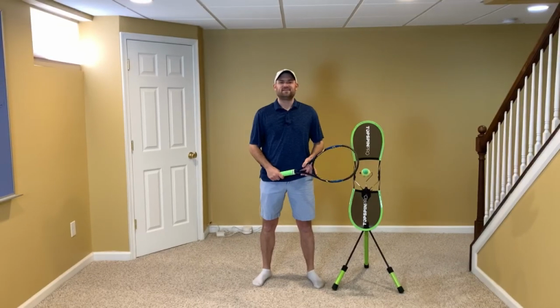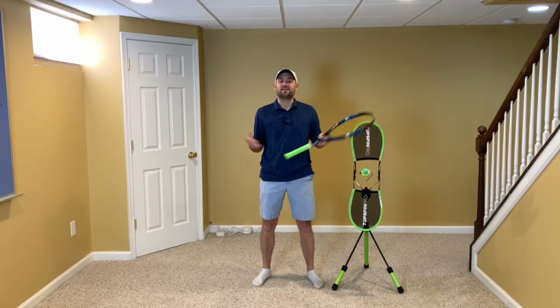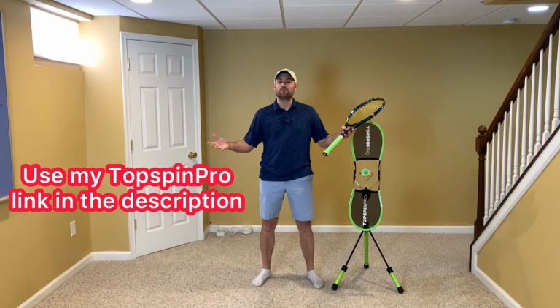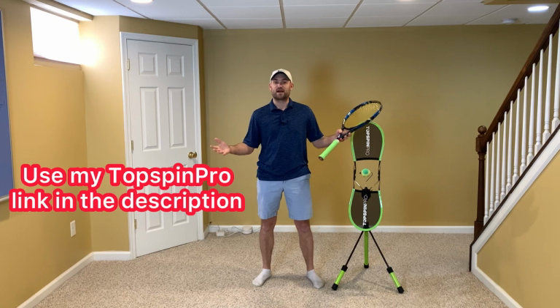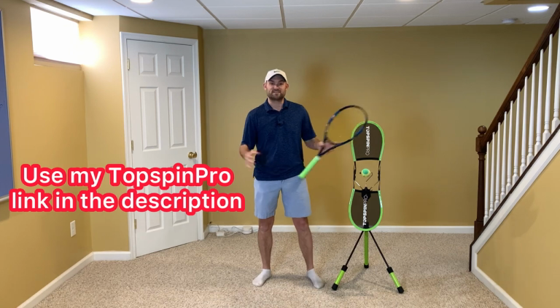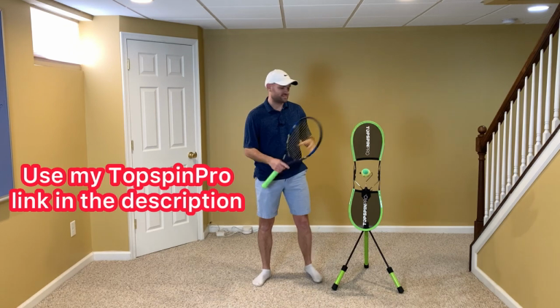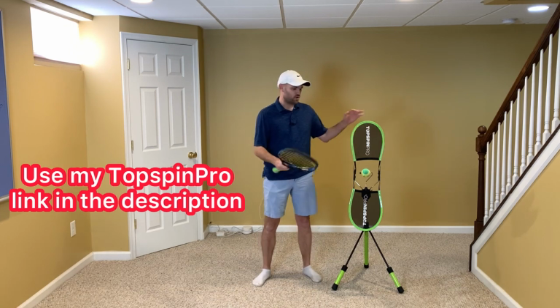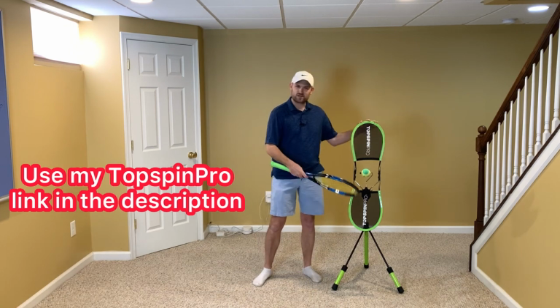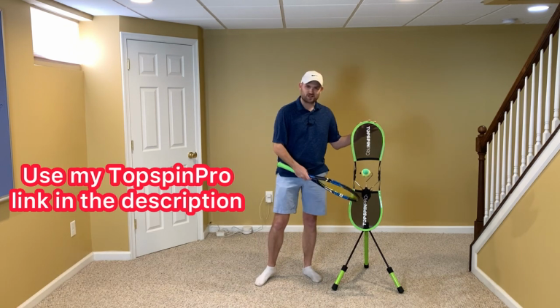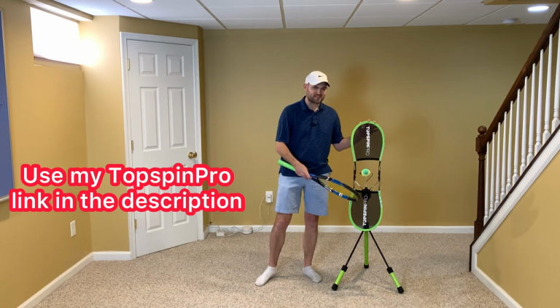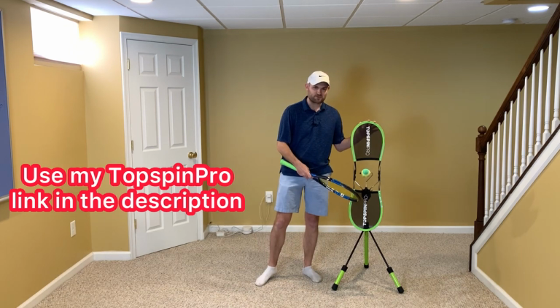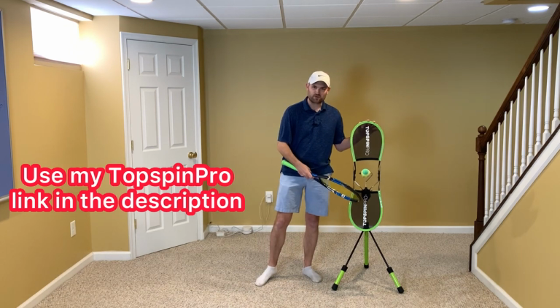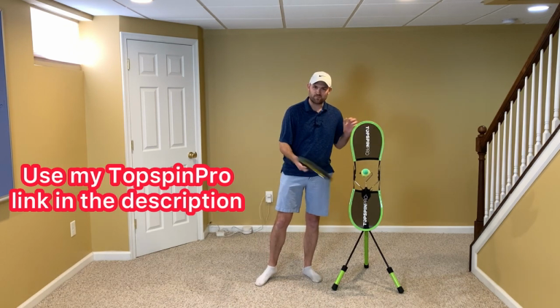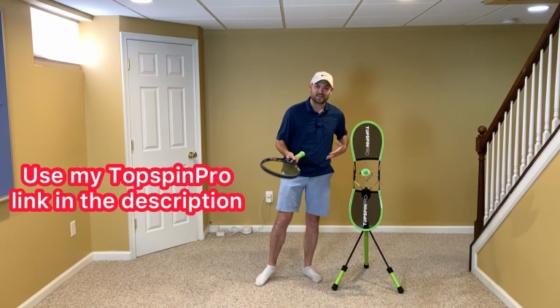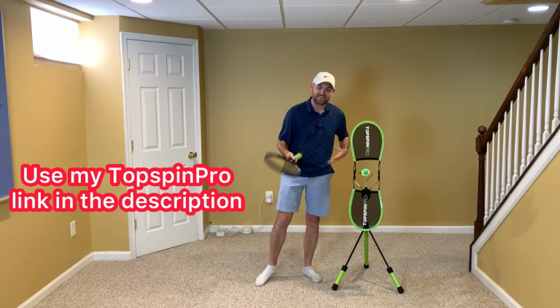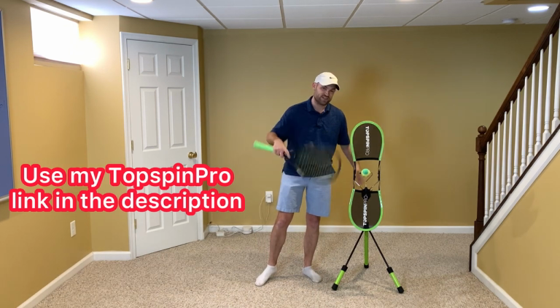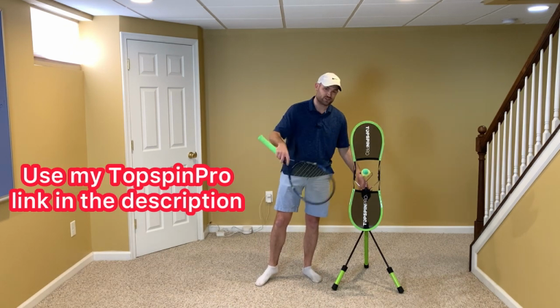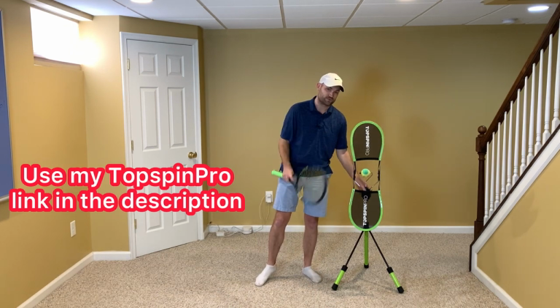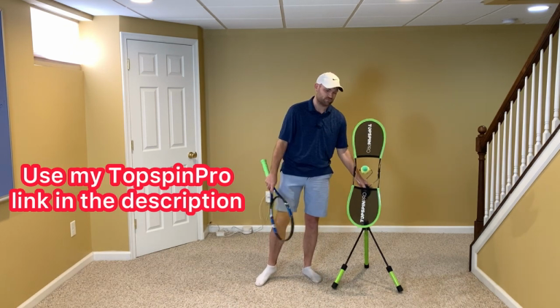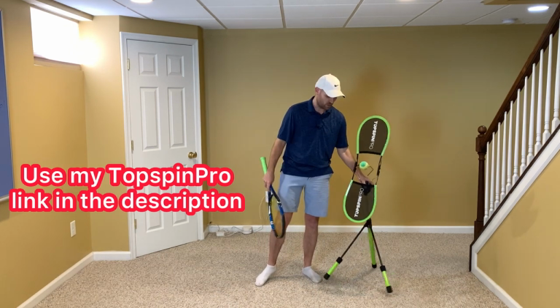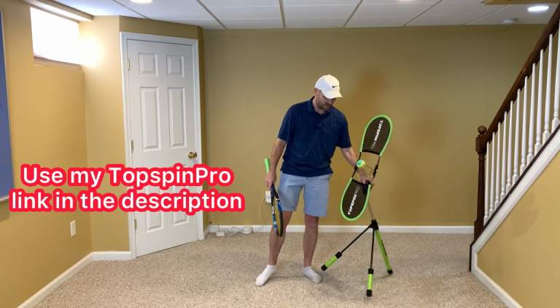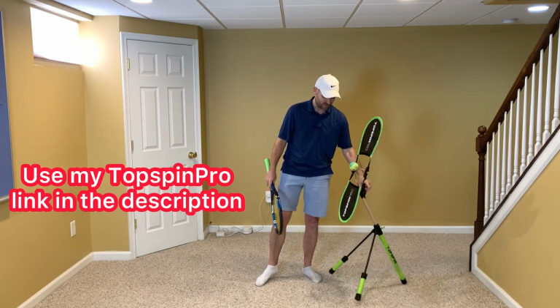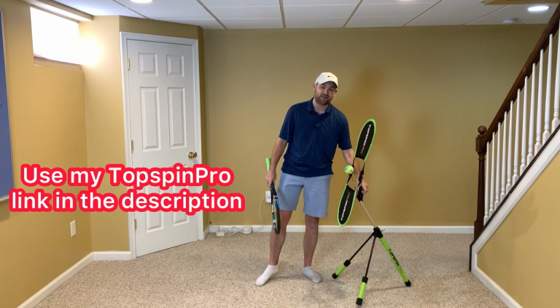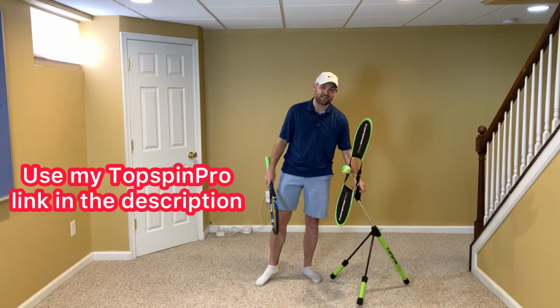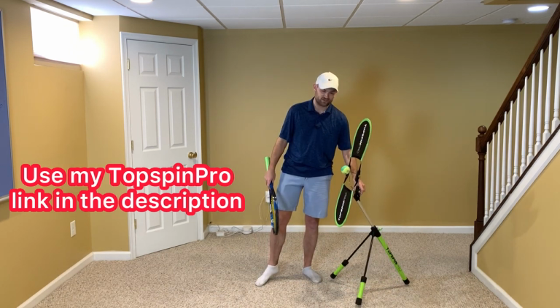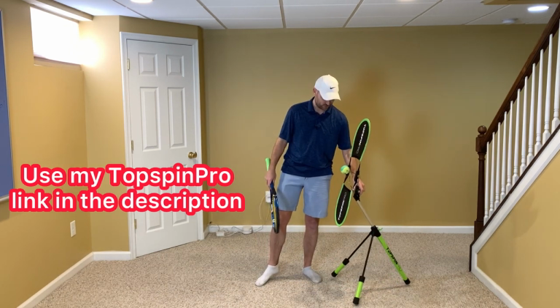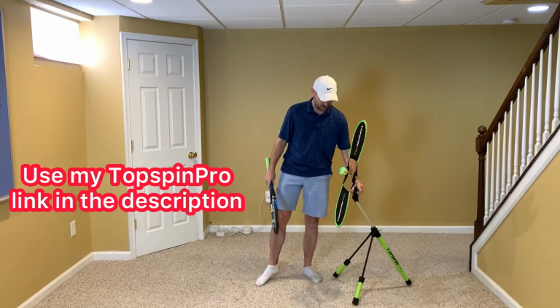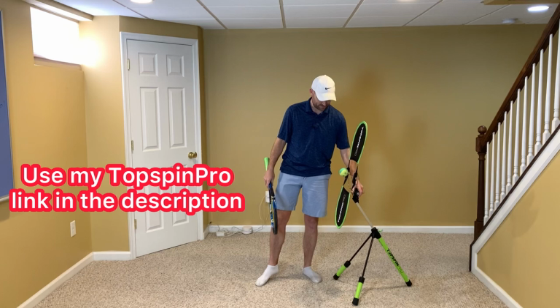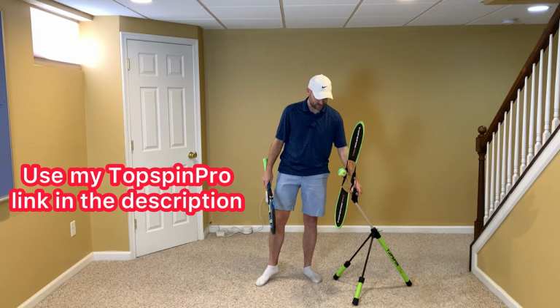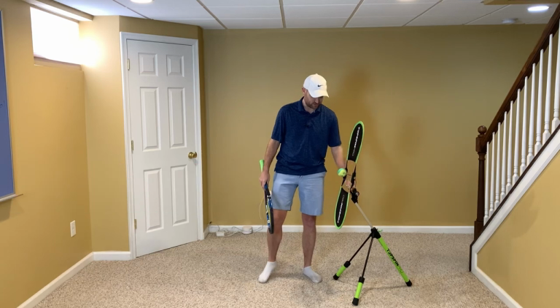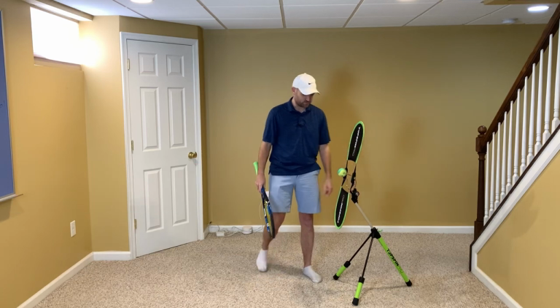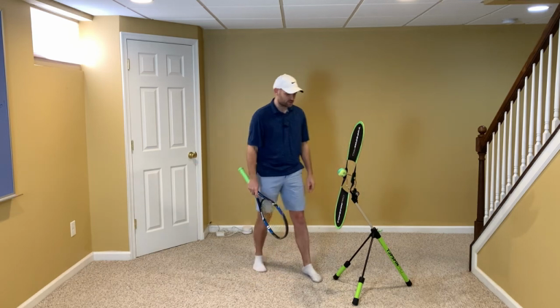Now, to help you practice this at home, get yourself a Topspin Pro. My link is in the description below, and I'll pin it in the first comment — so thank you so much.